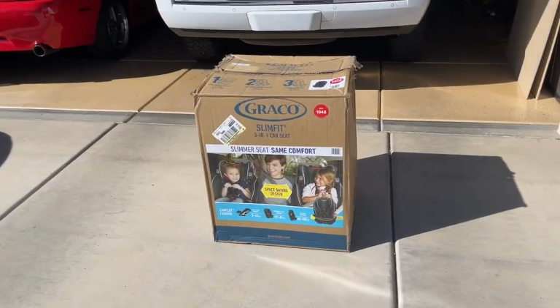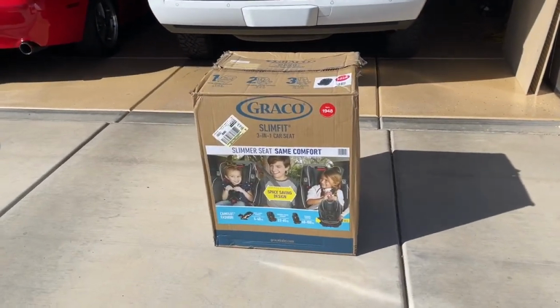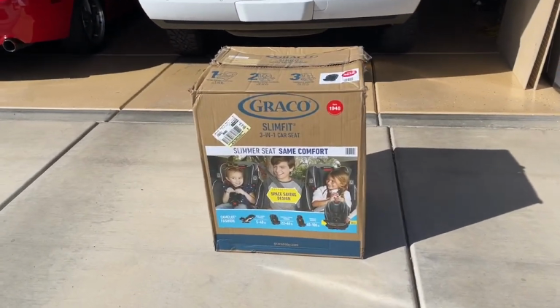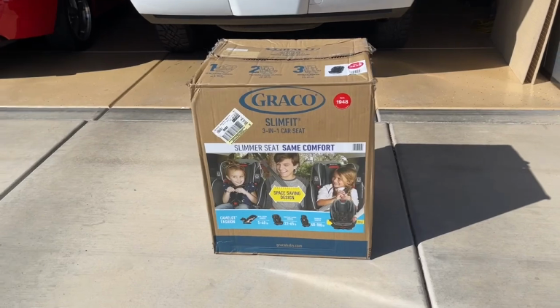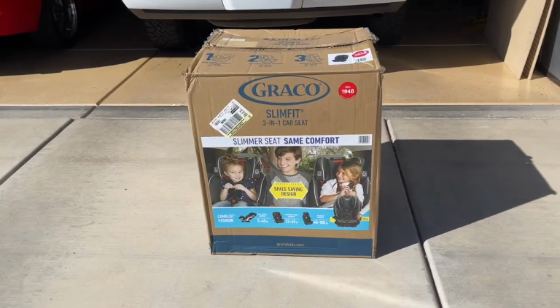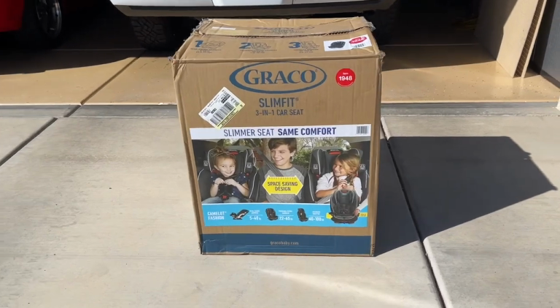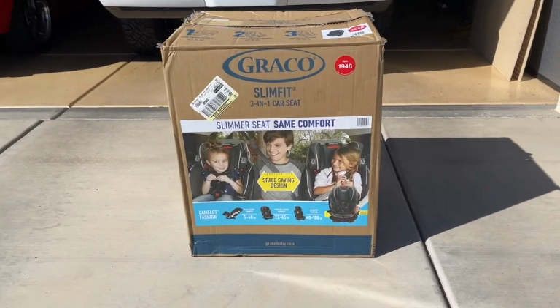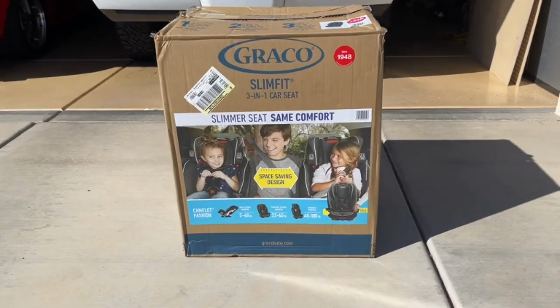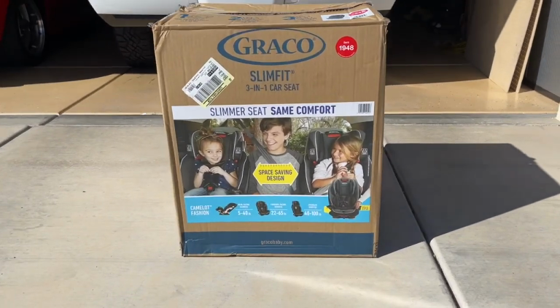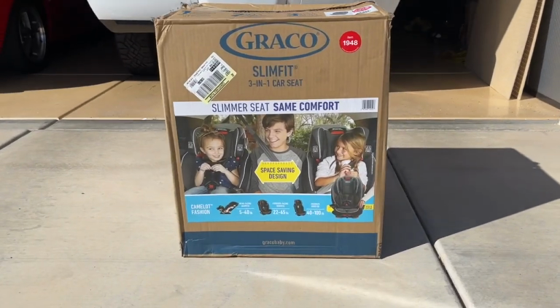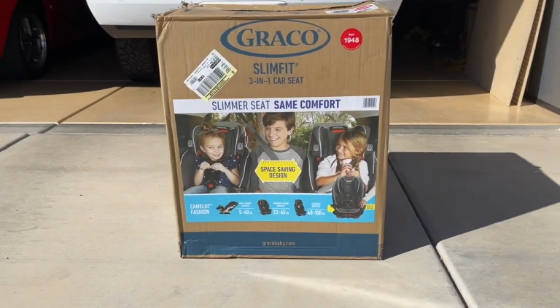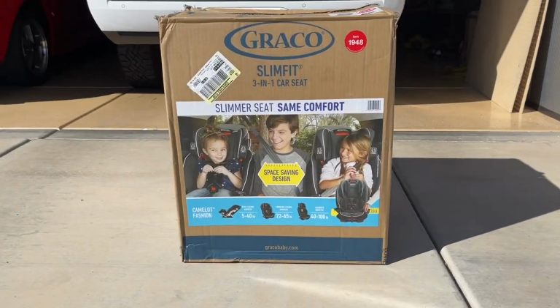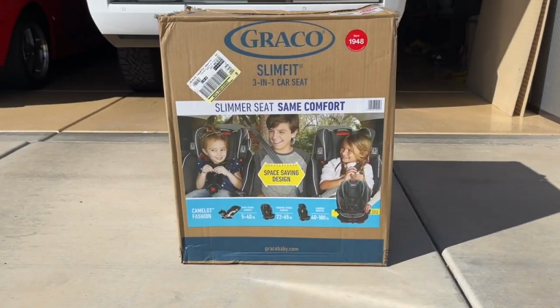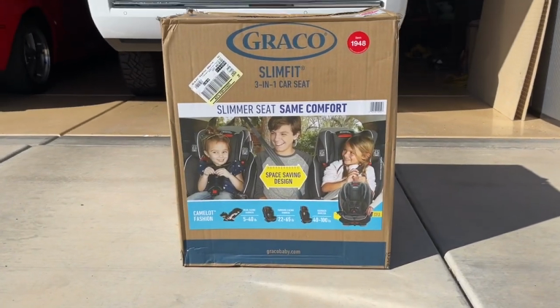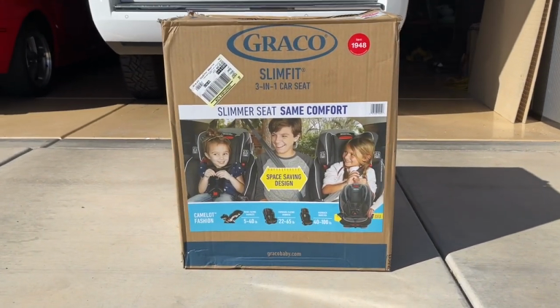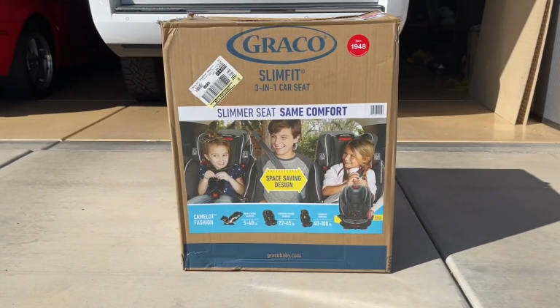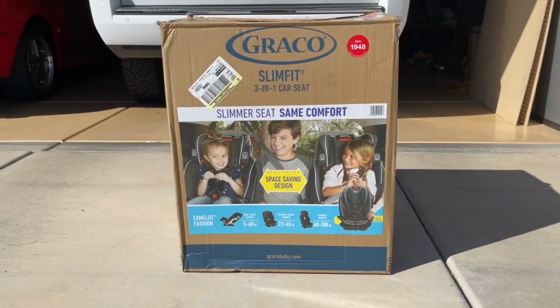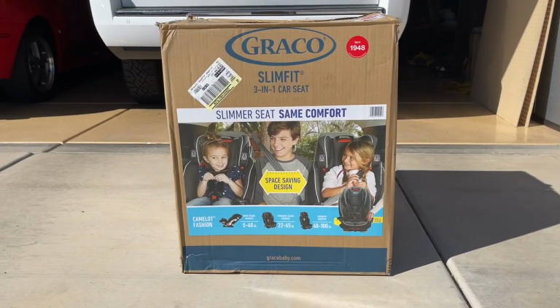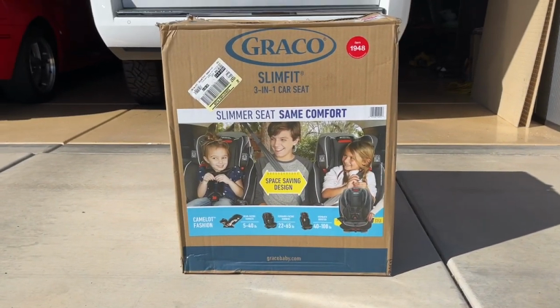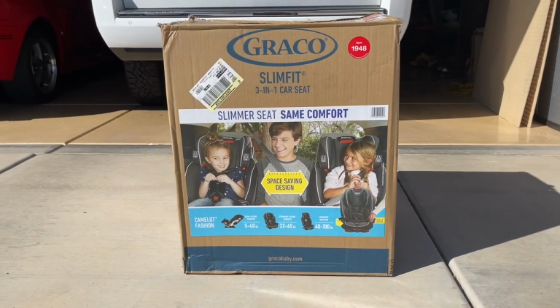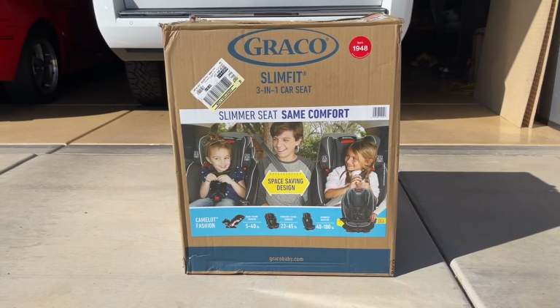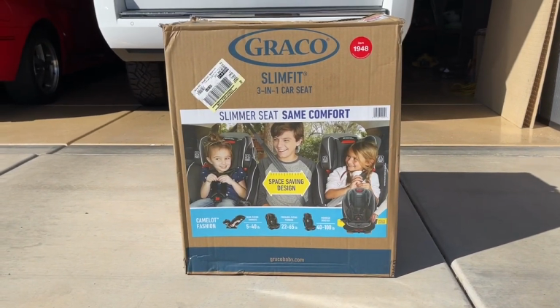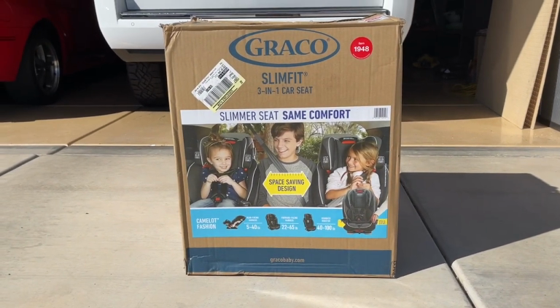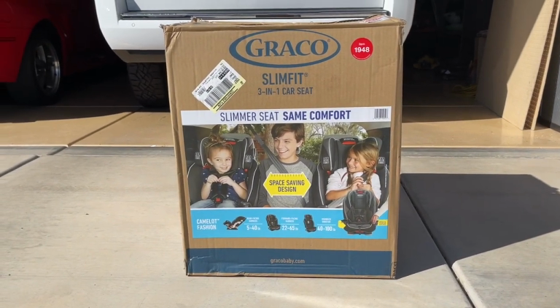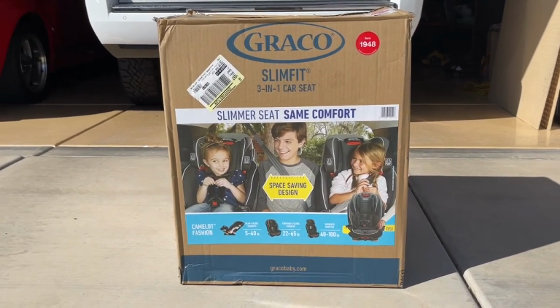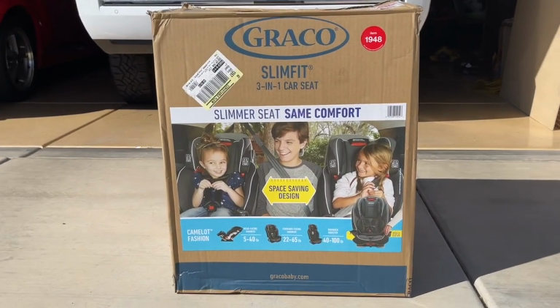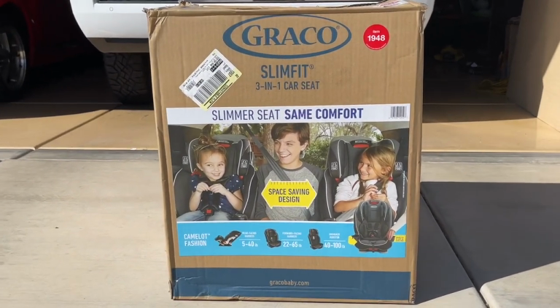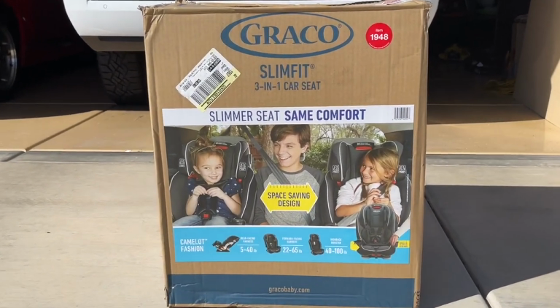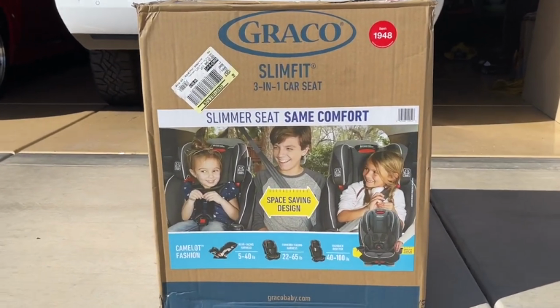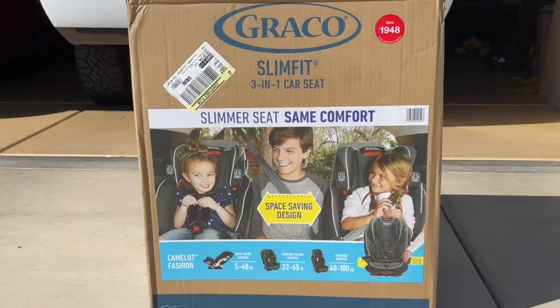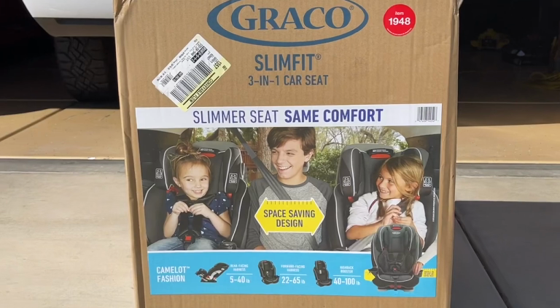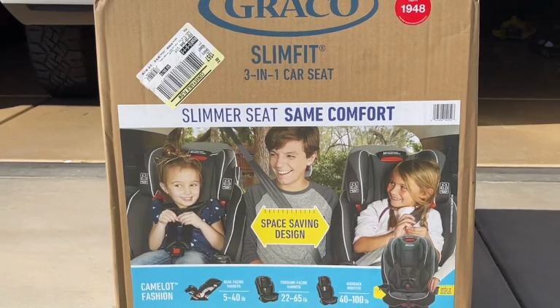It was actually a little bit cheaper too, by about $20. Thanks for watching, and please check the video description for more information.